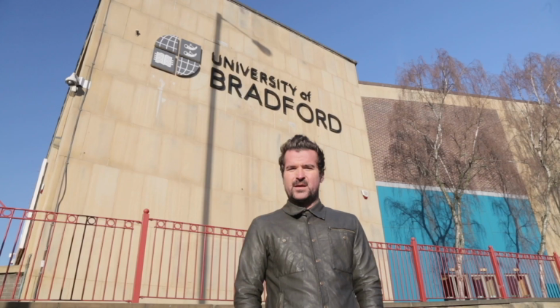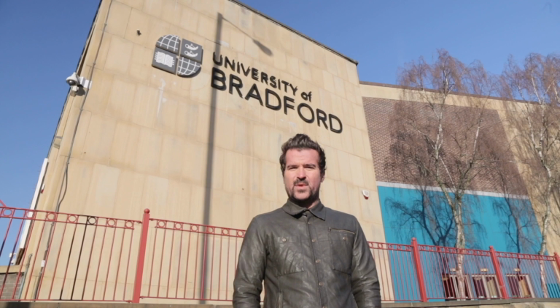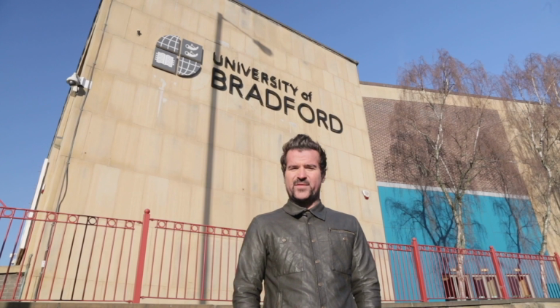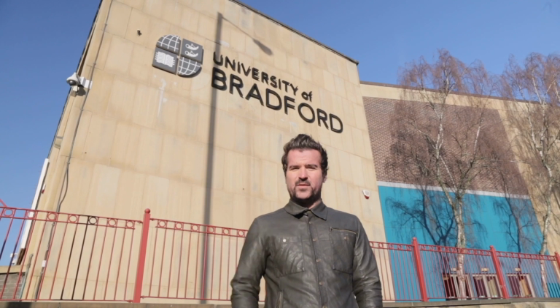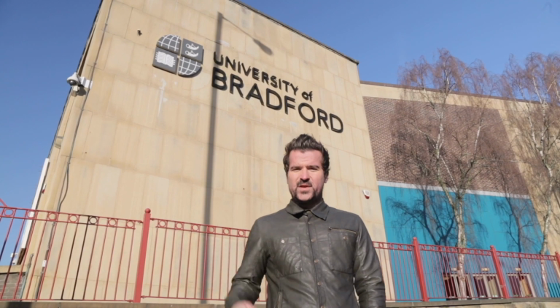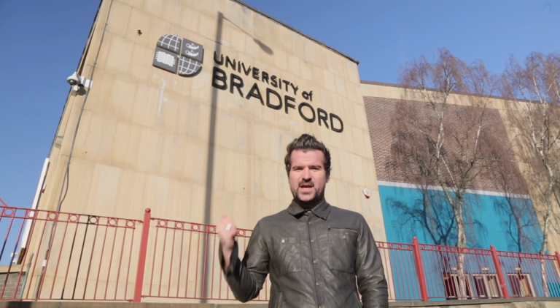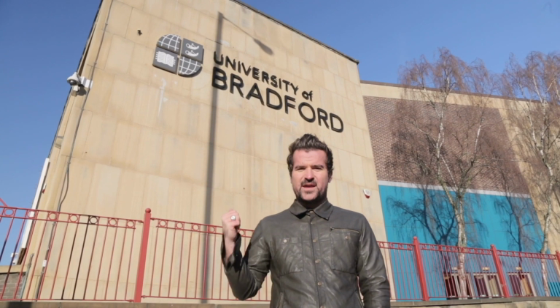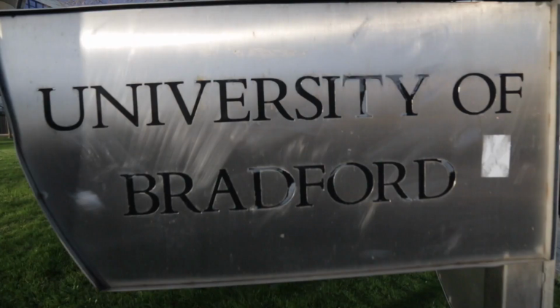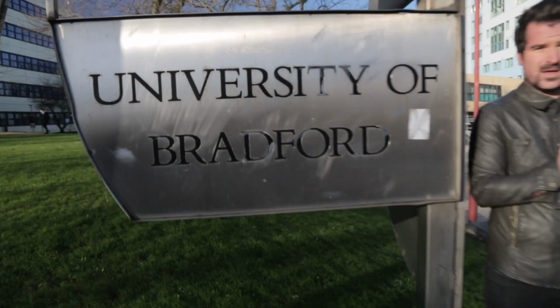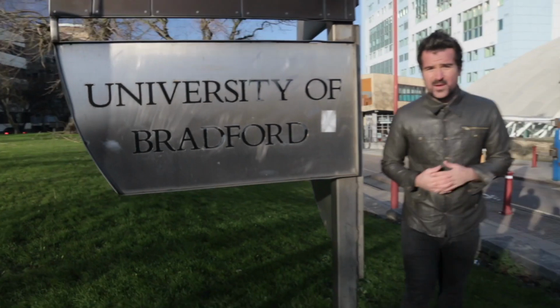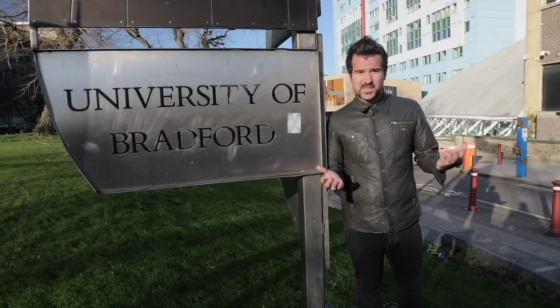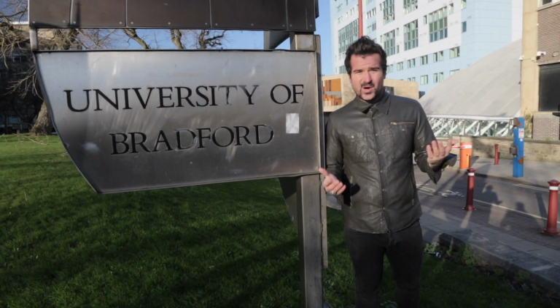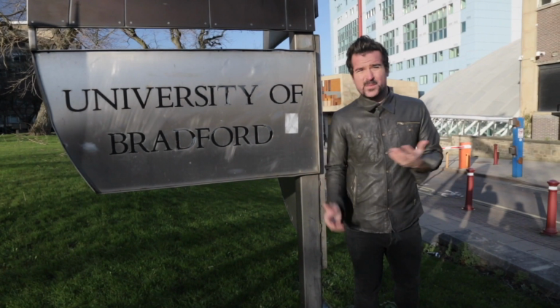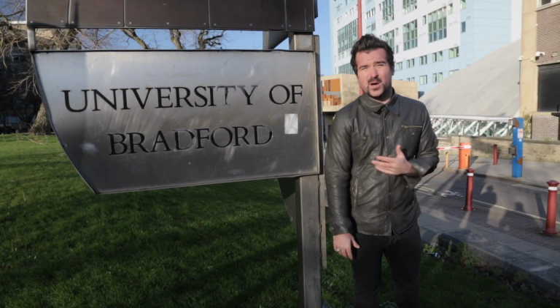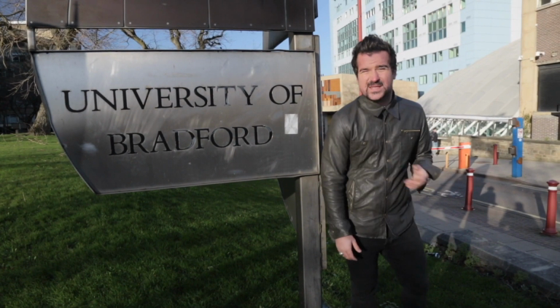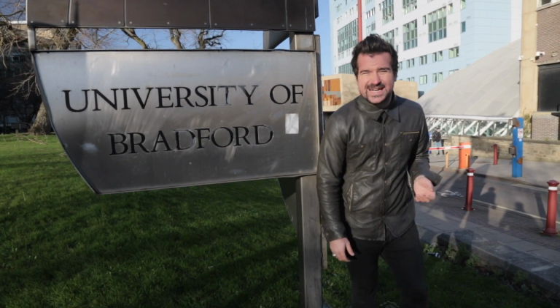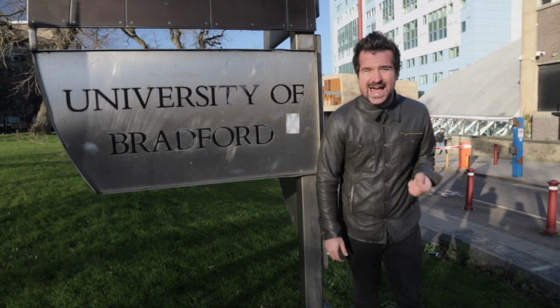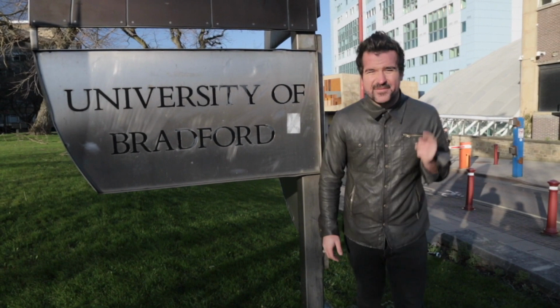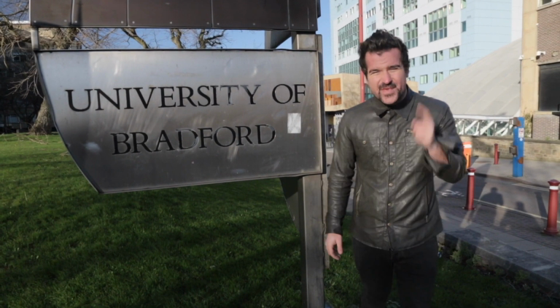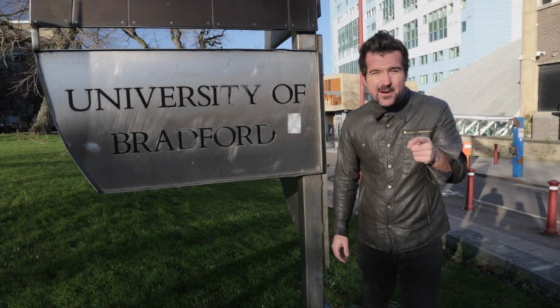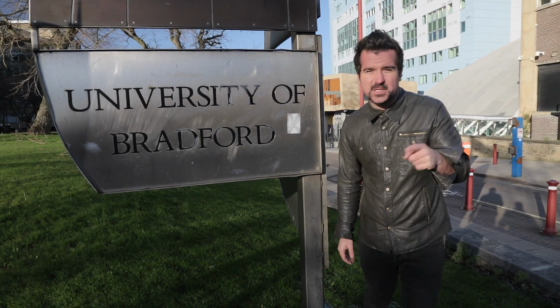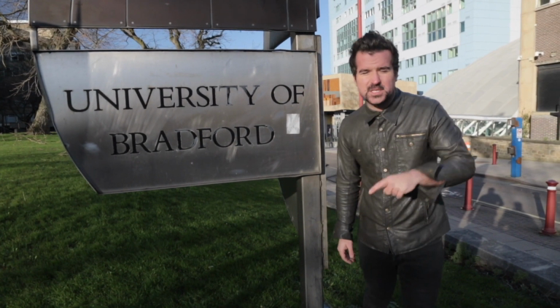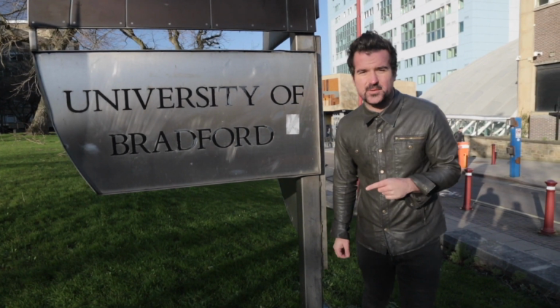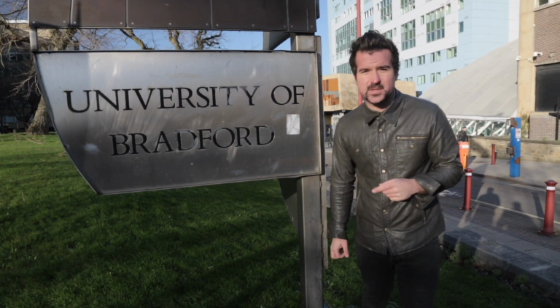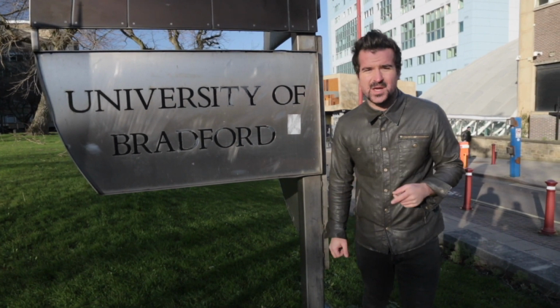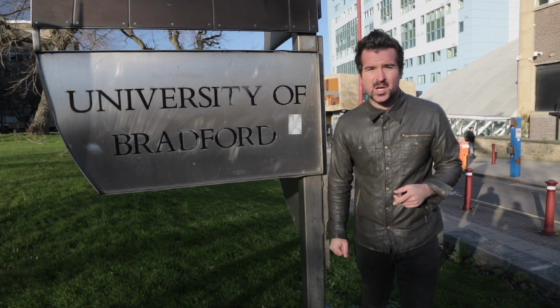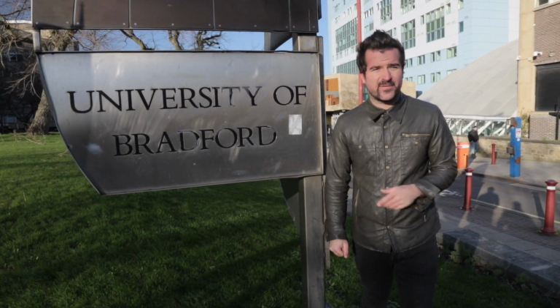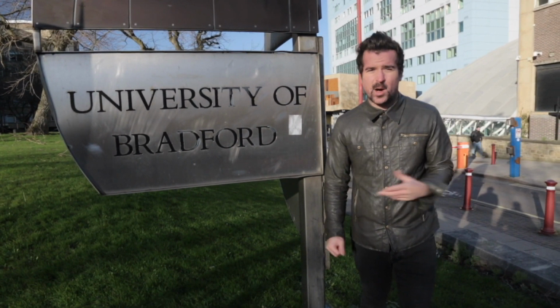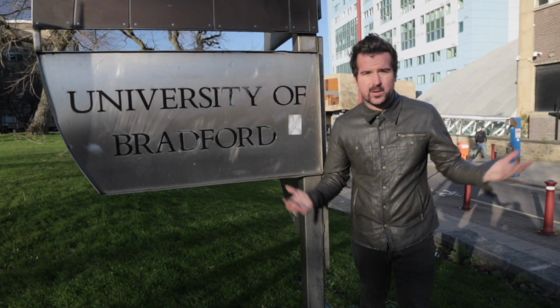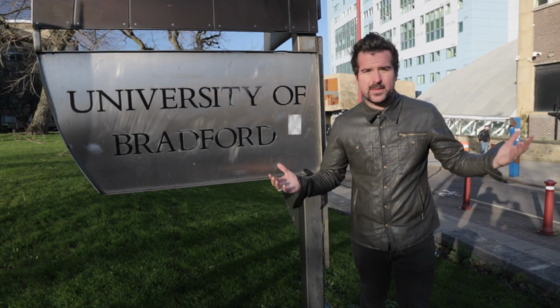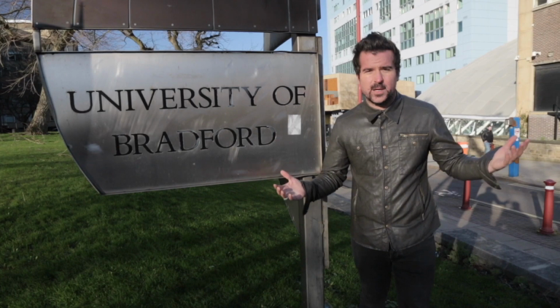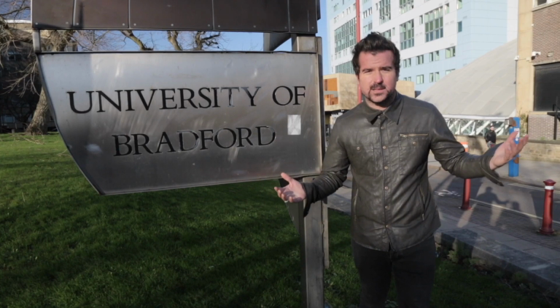Bradford University — home to over 10,500 students coming from all around the world.